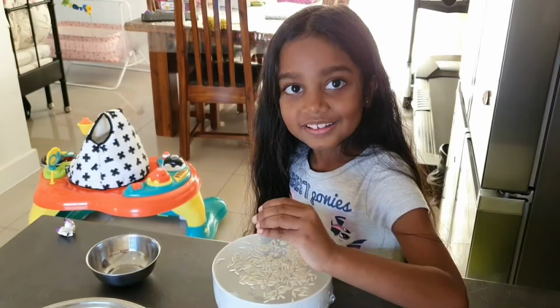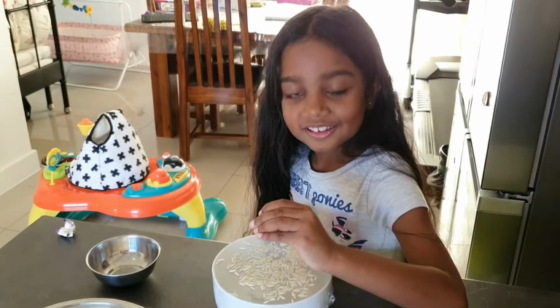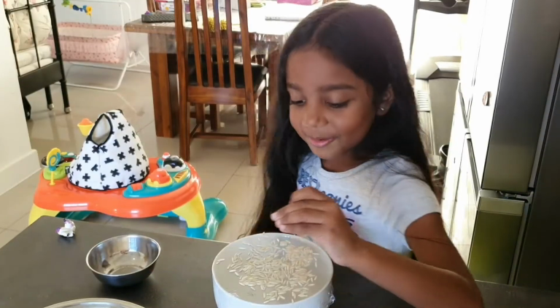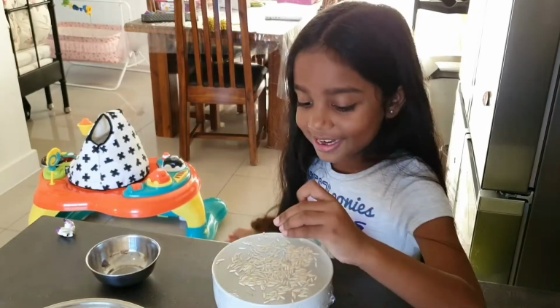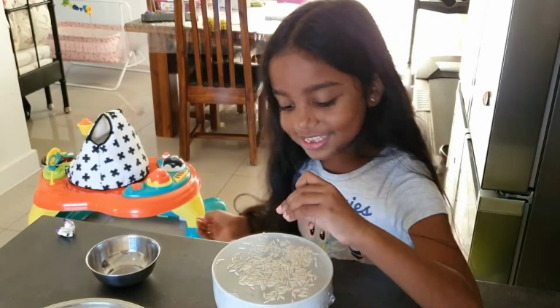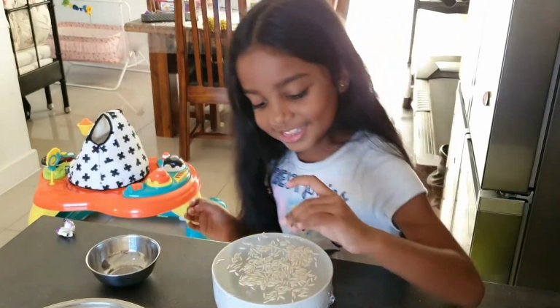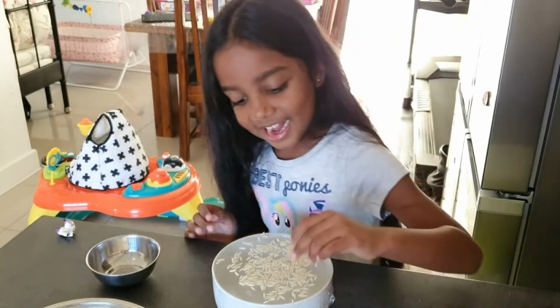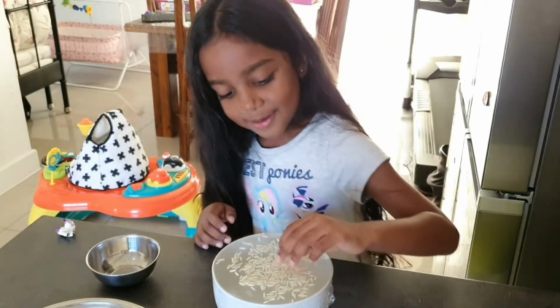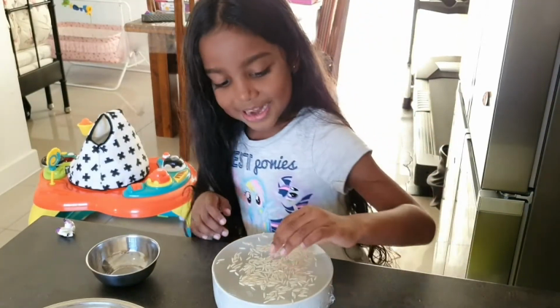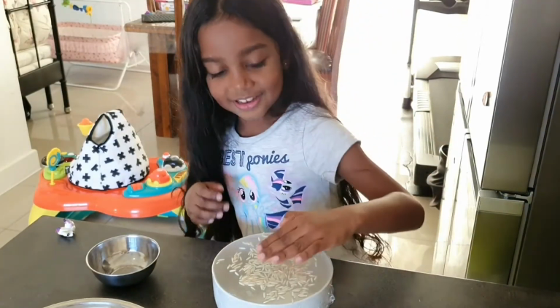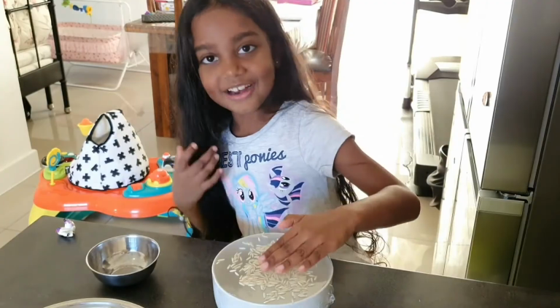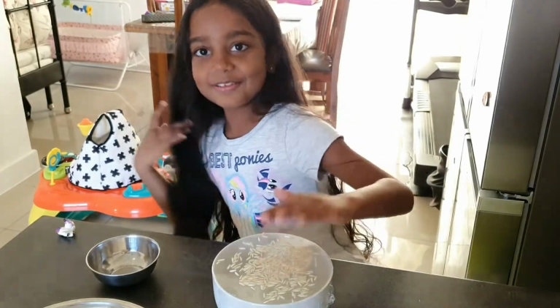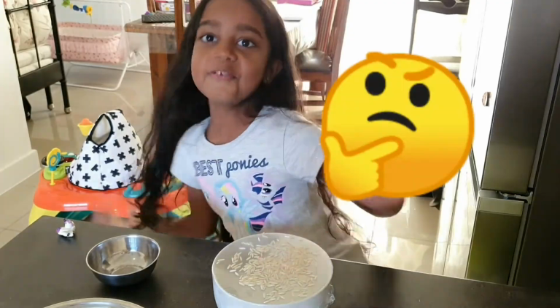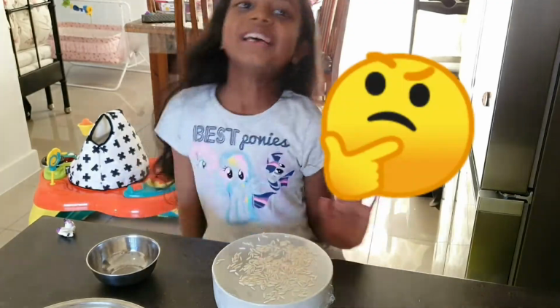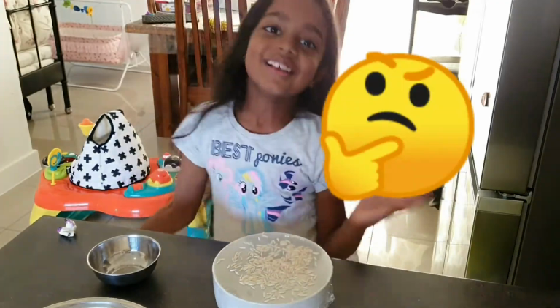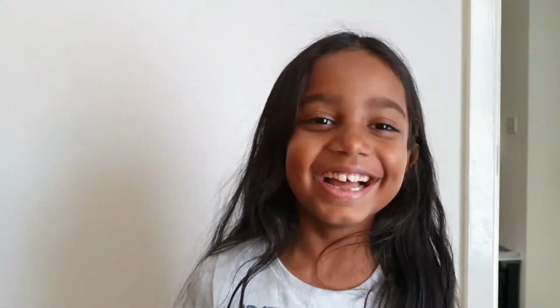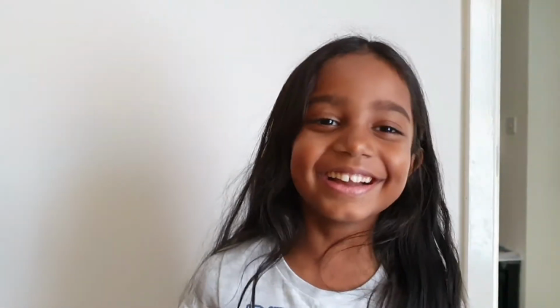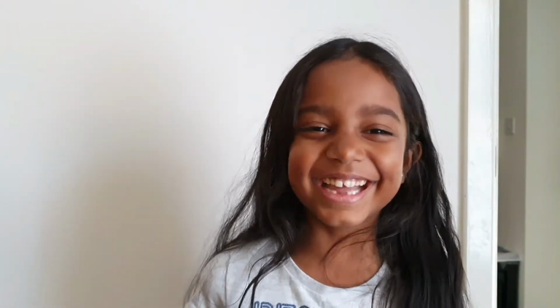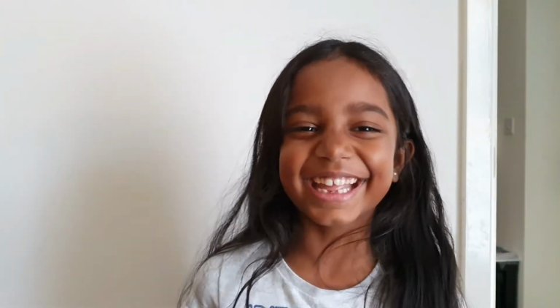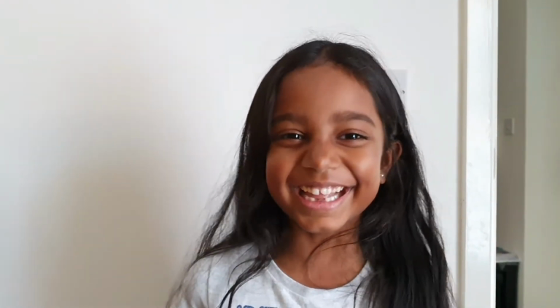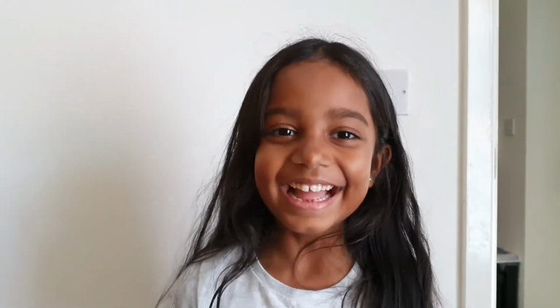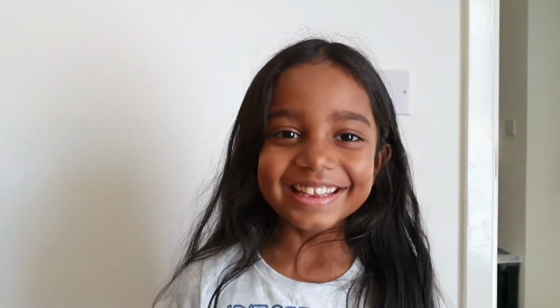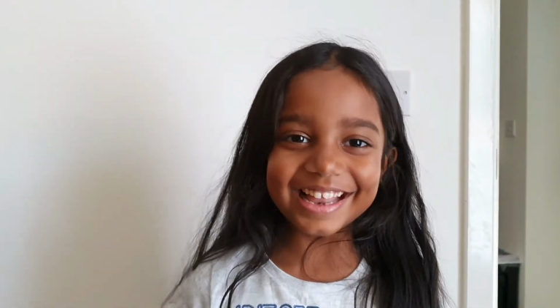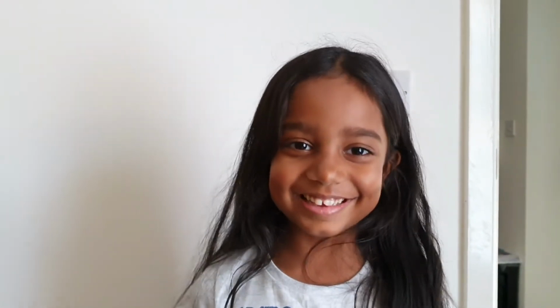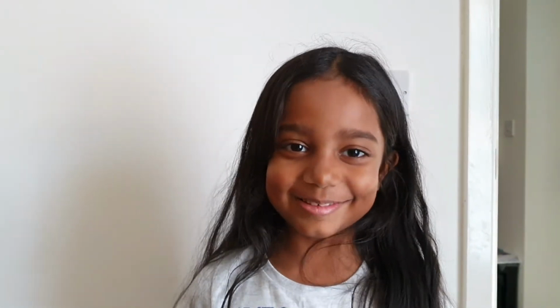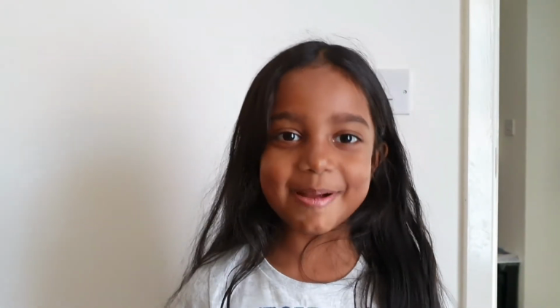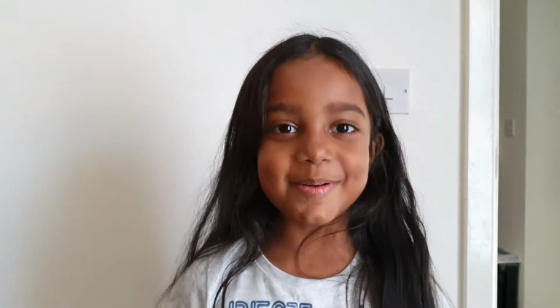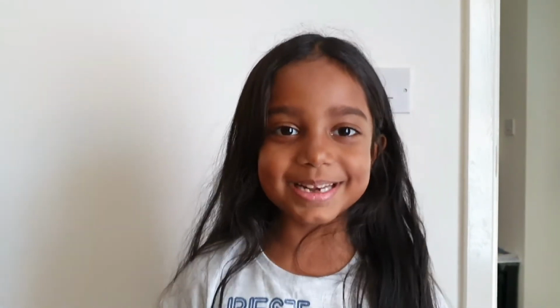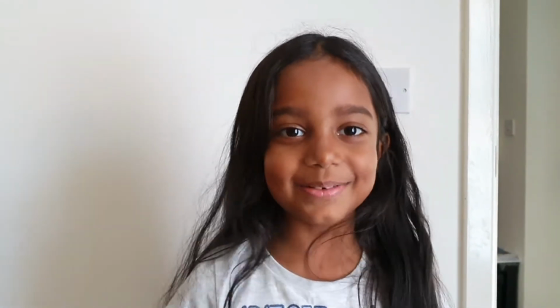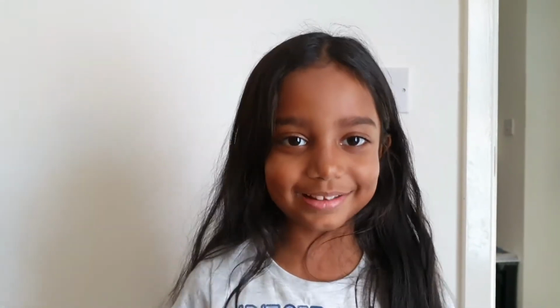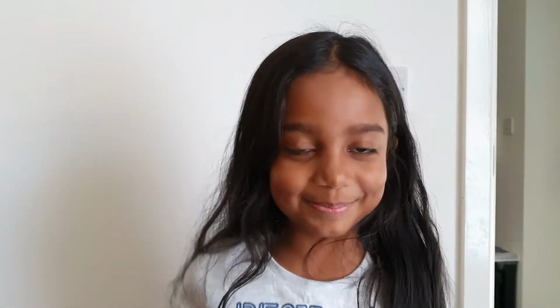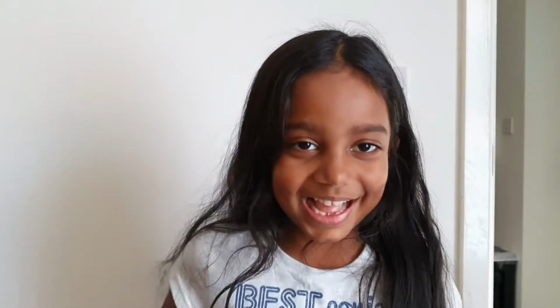So what do you think — did the rice move? Let's ask my mommy to explain.